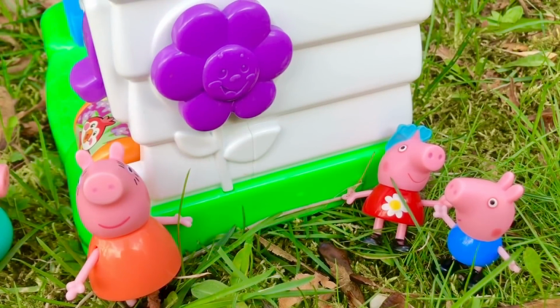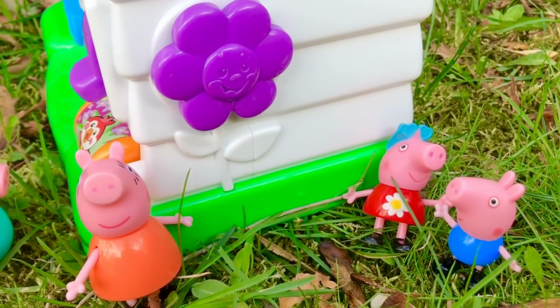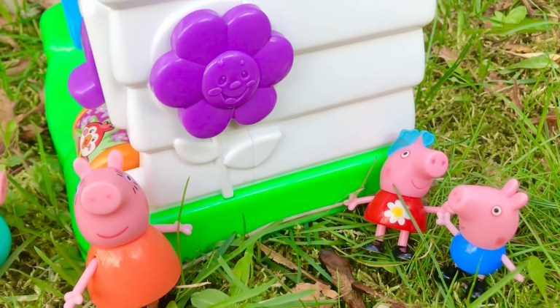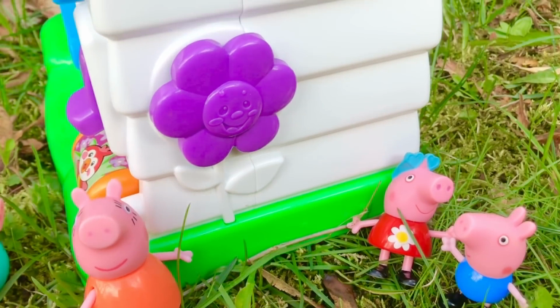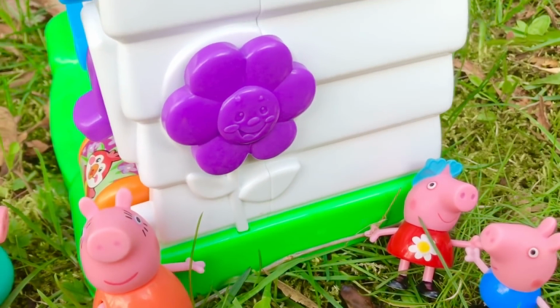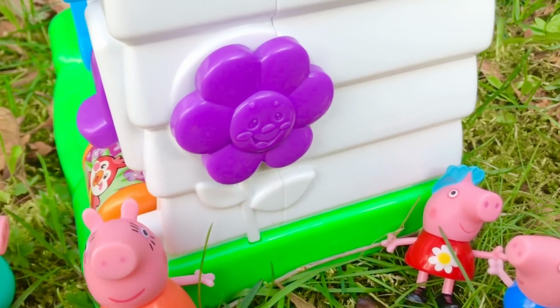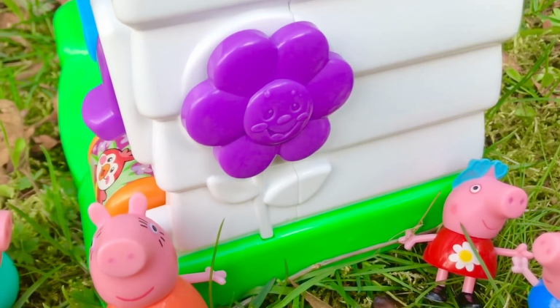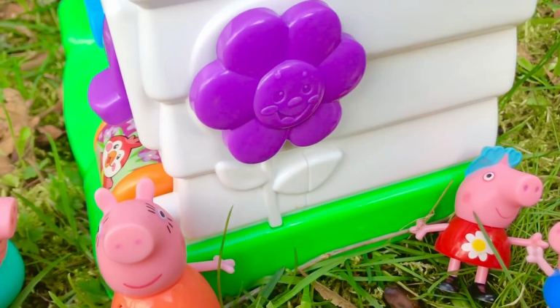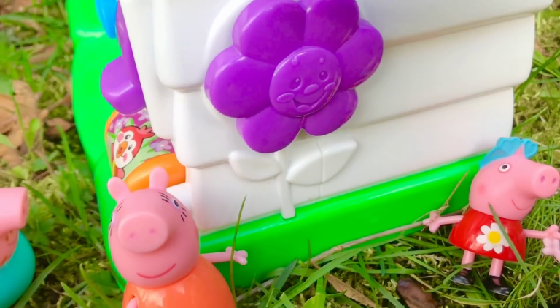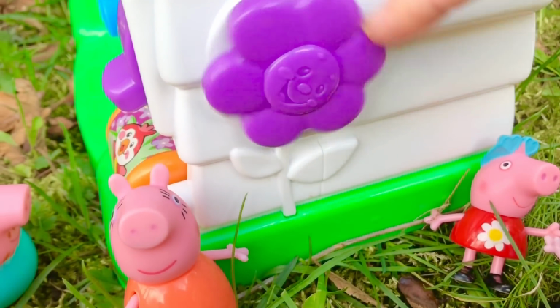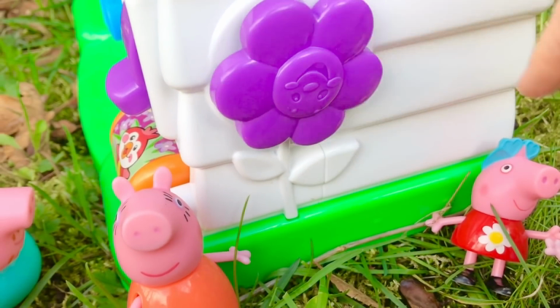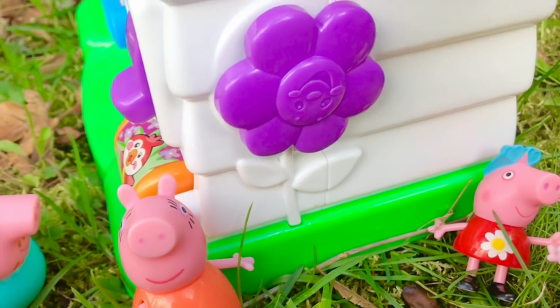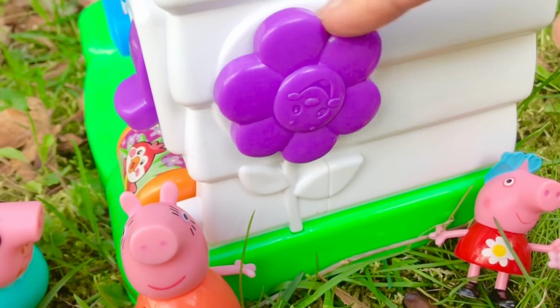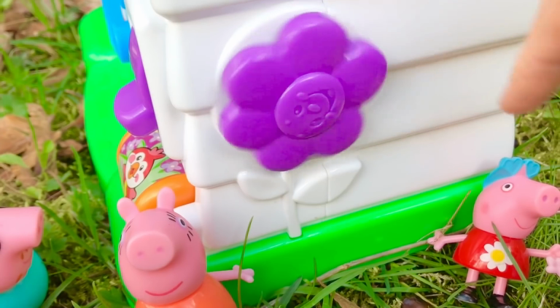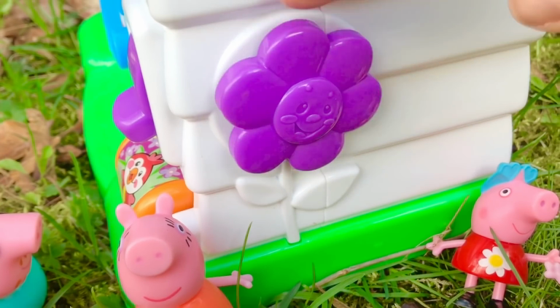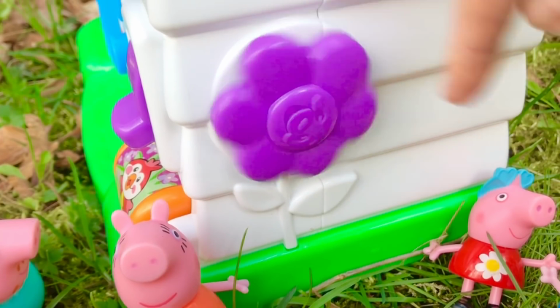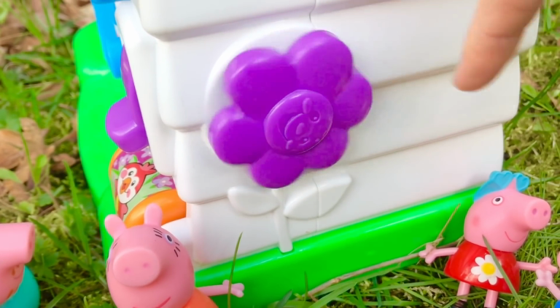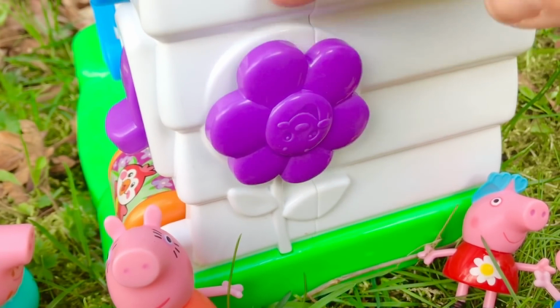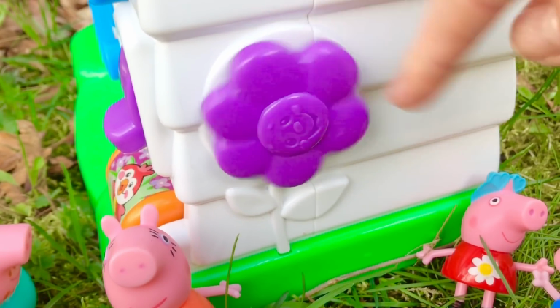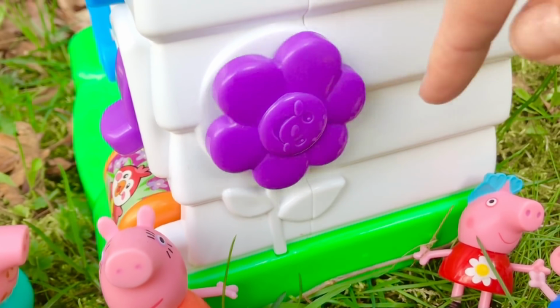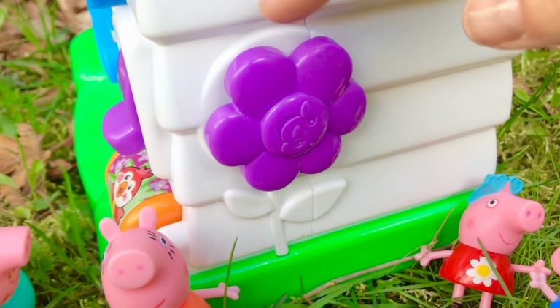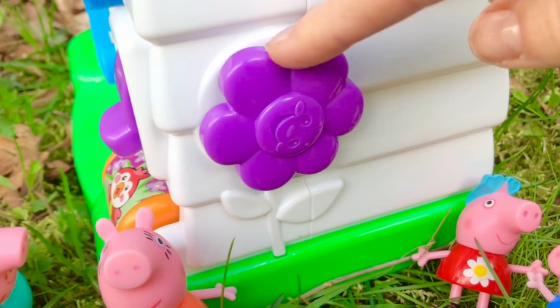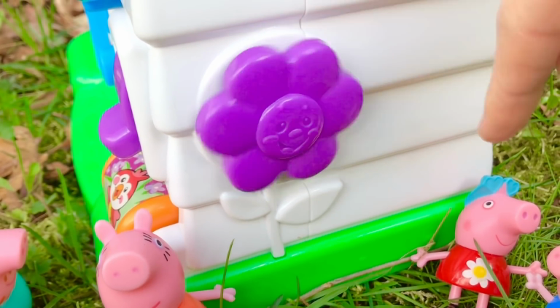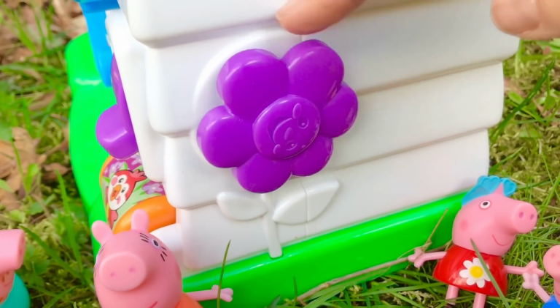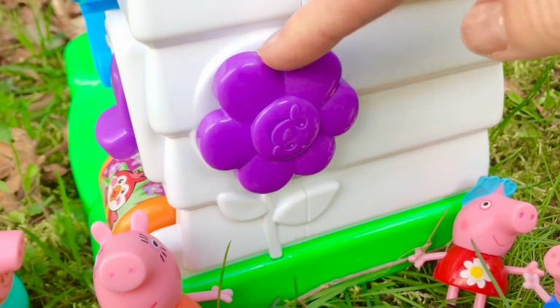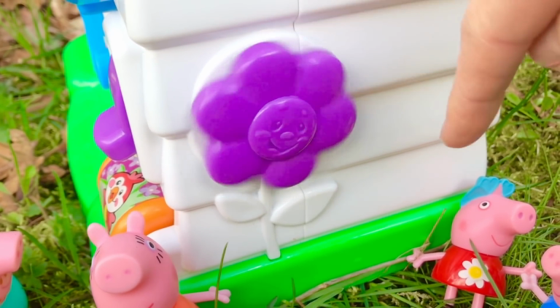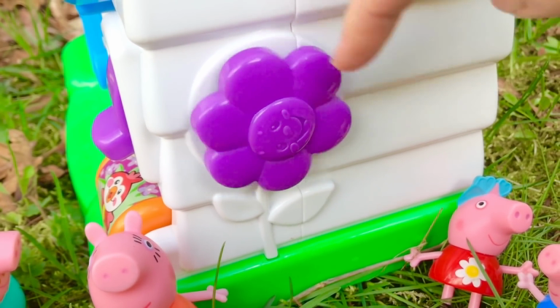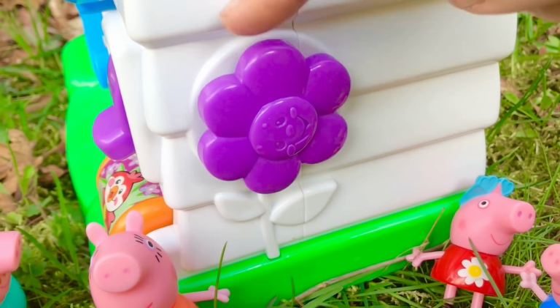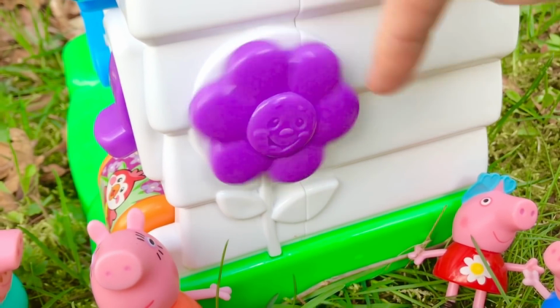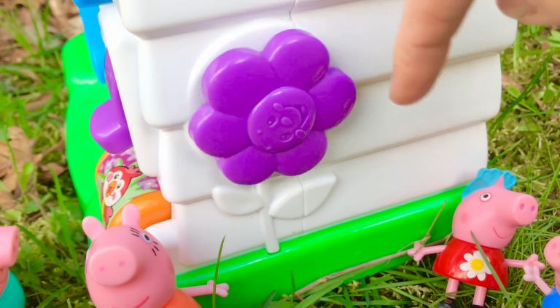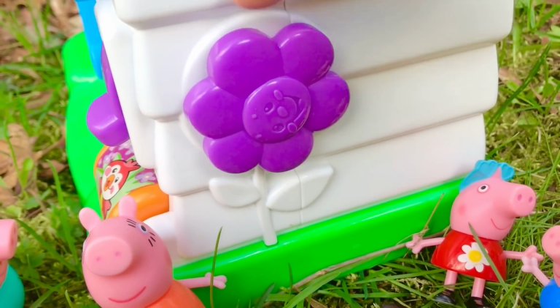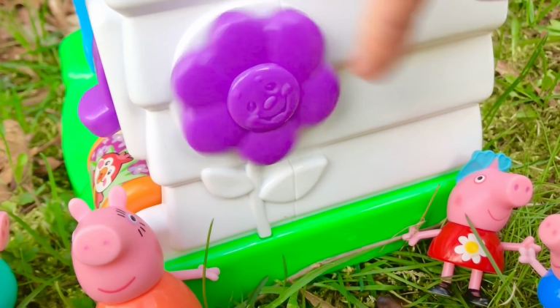Peppa loves to smell the flowers in the garden. It's a big purple spinning flower.